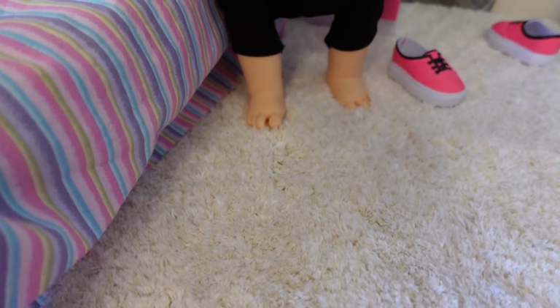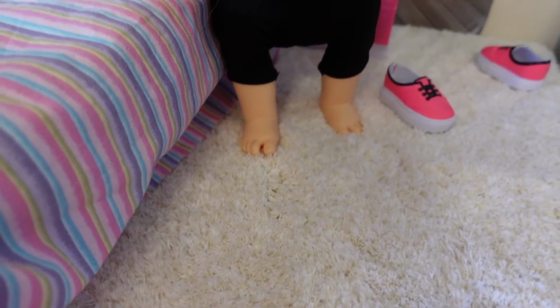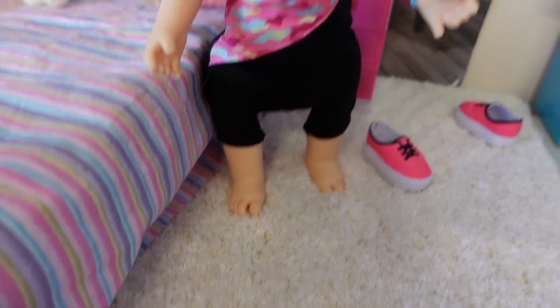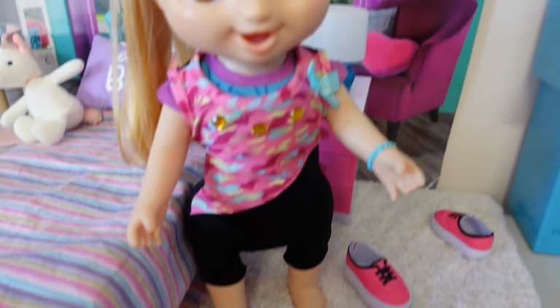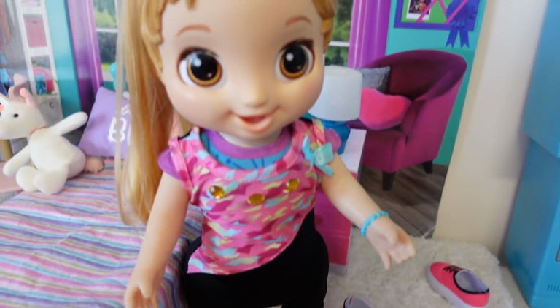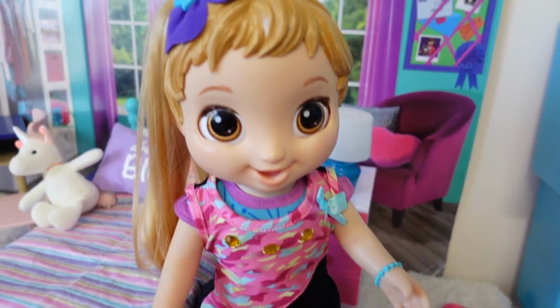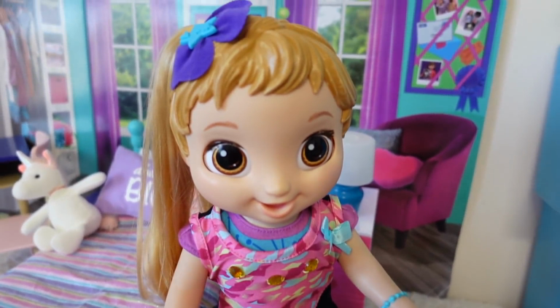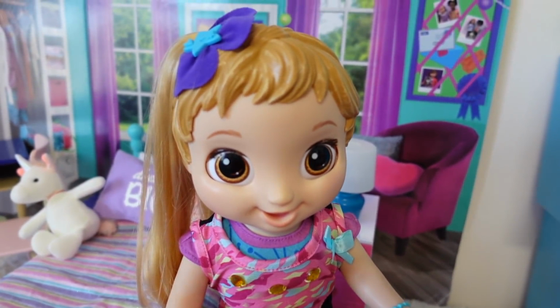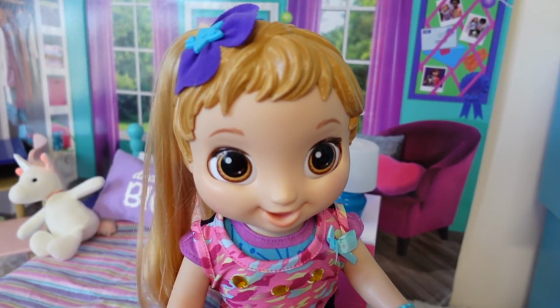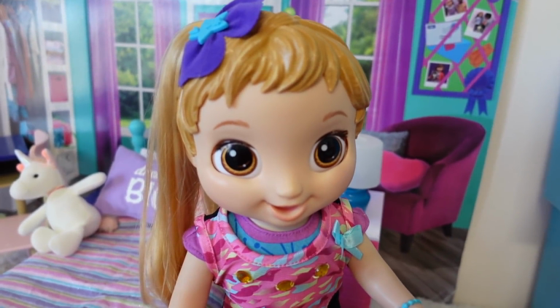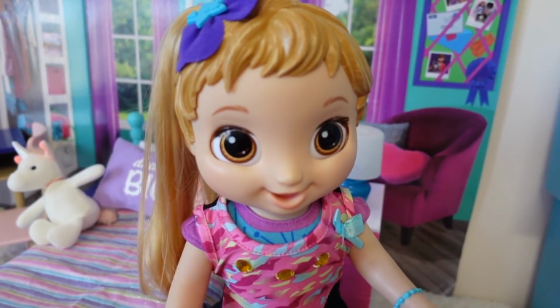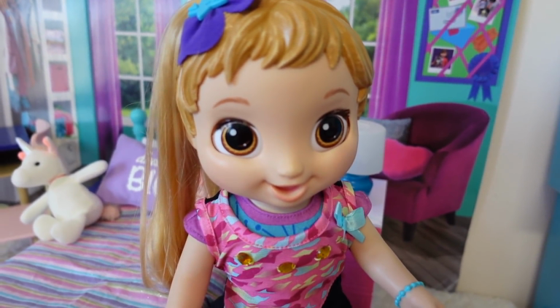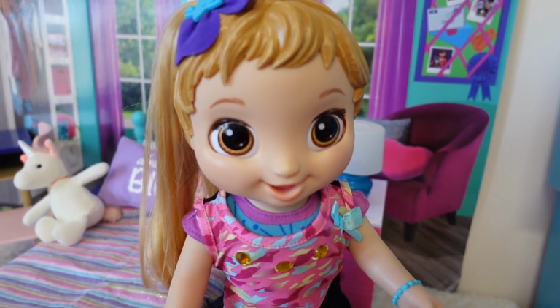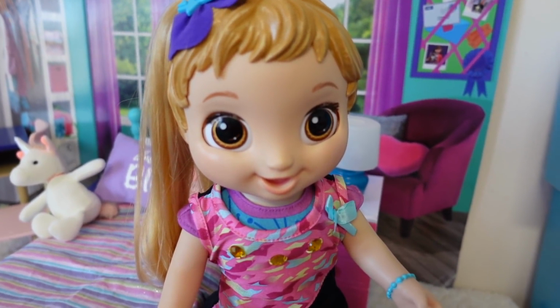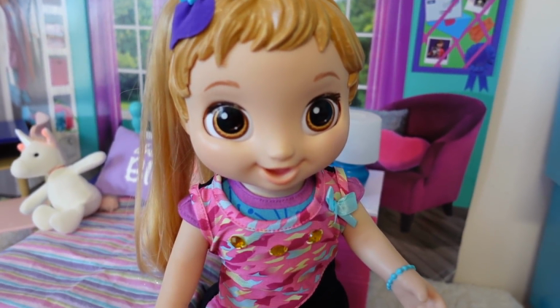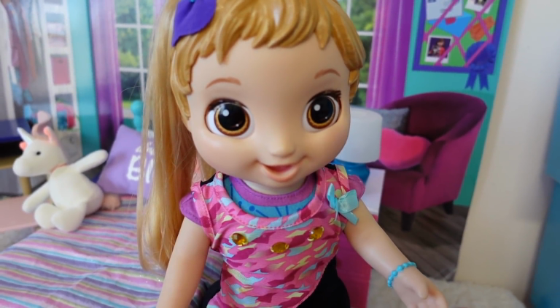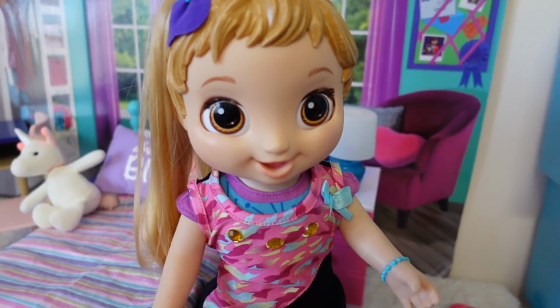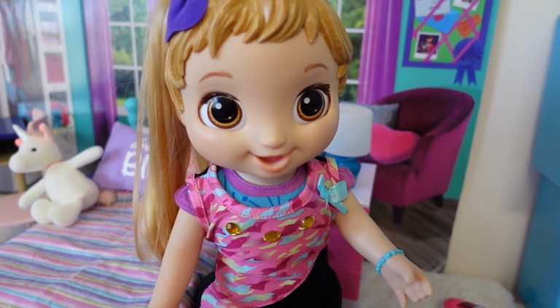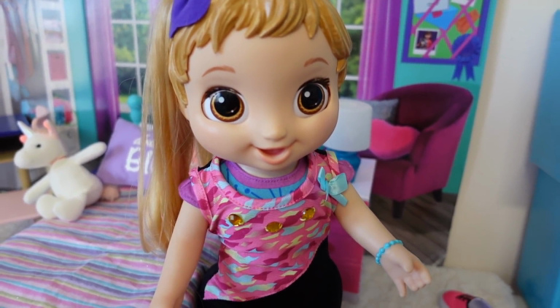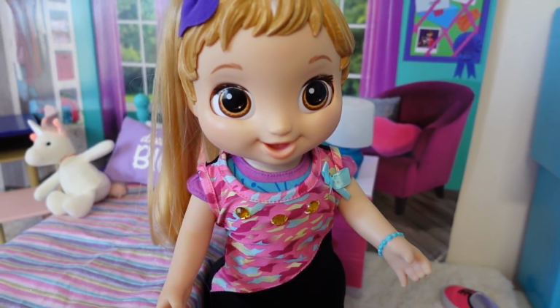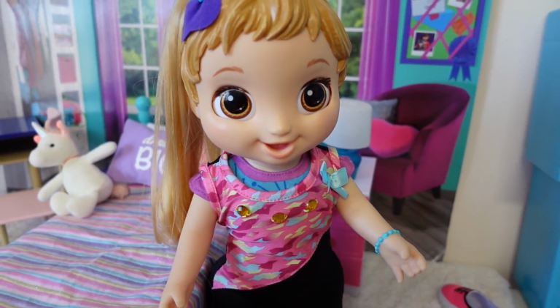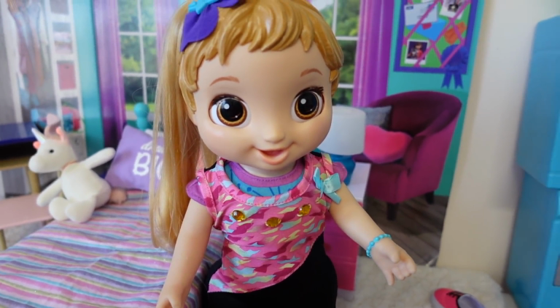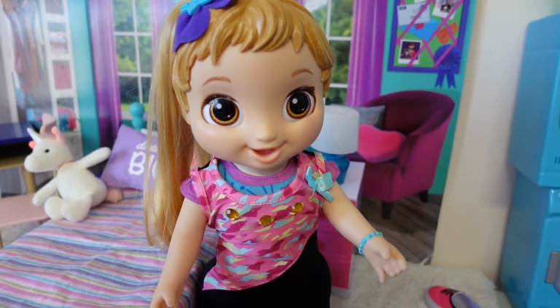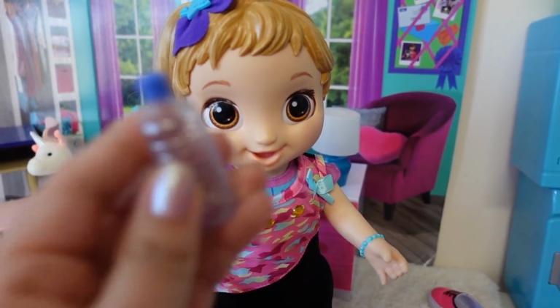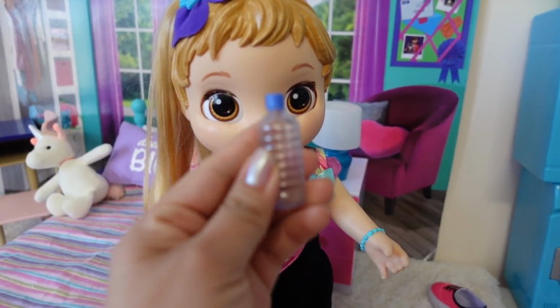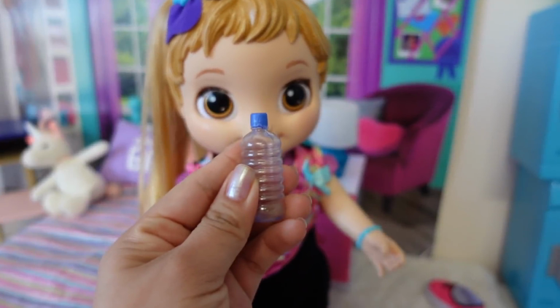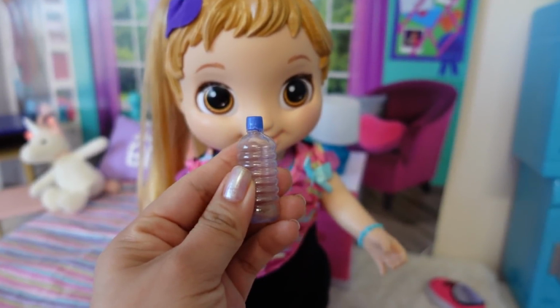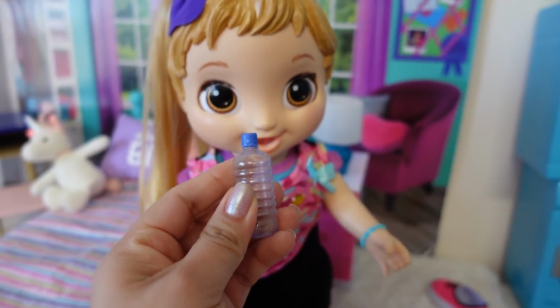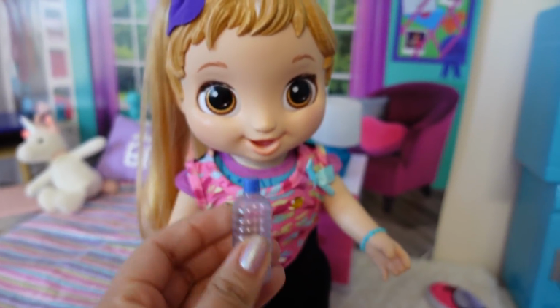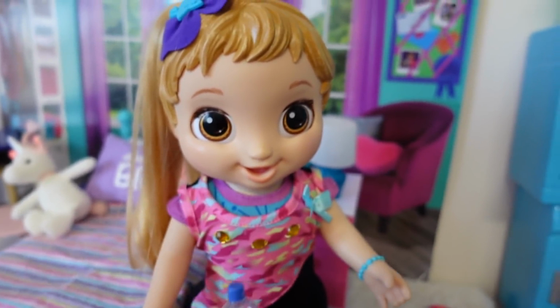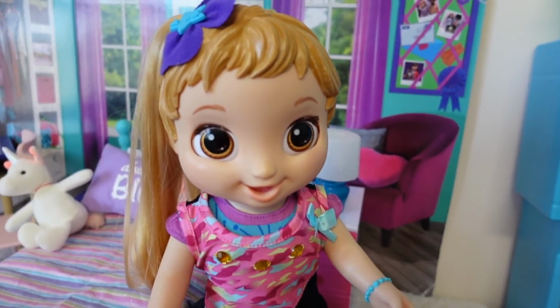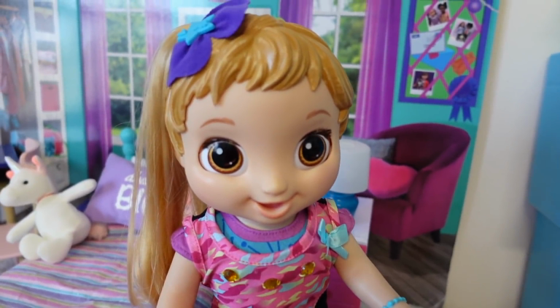Skylar is all ready to go to gymnastics. Don't forget your water bottle.